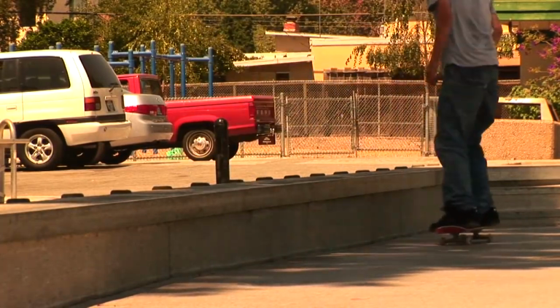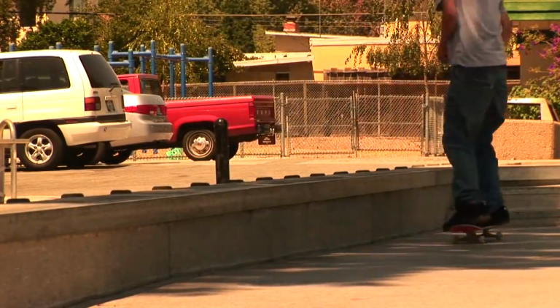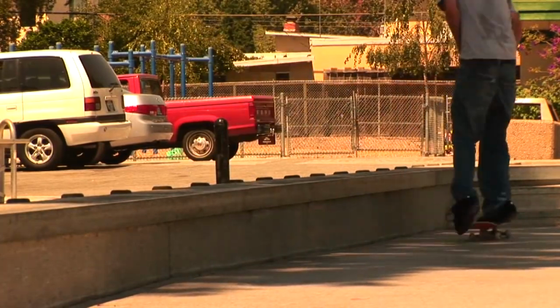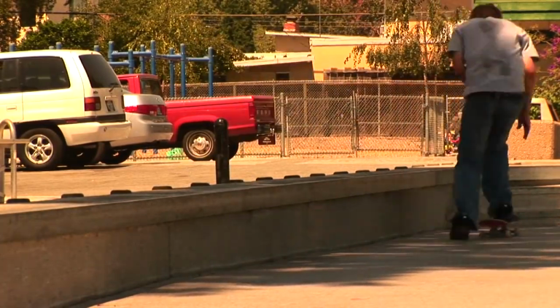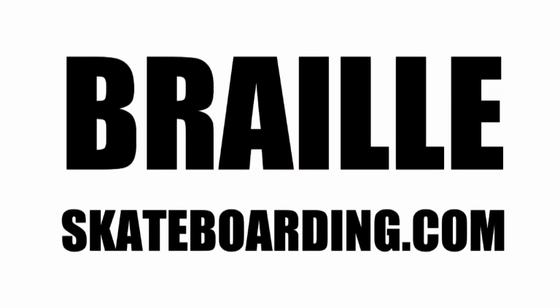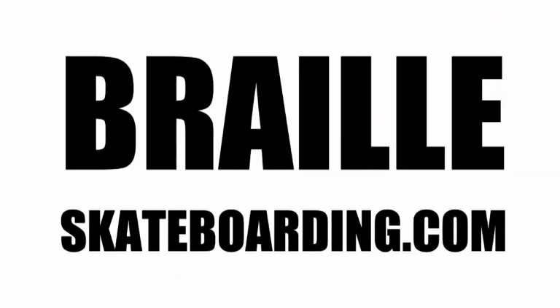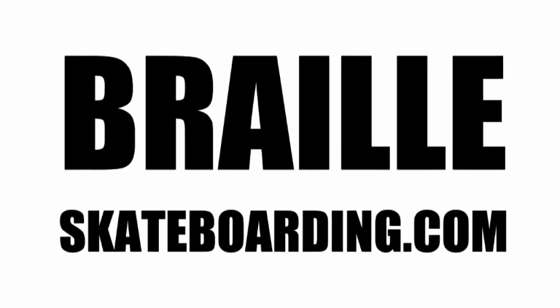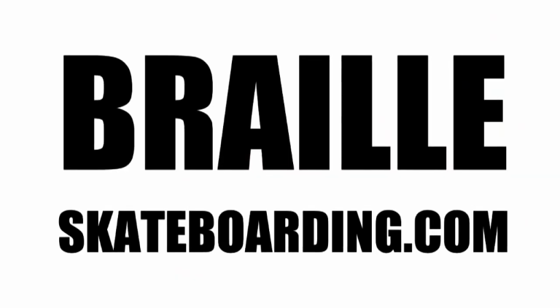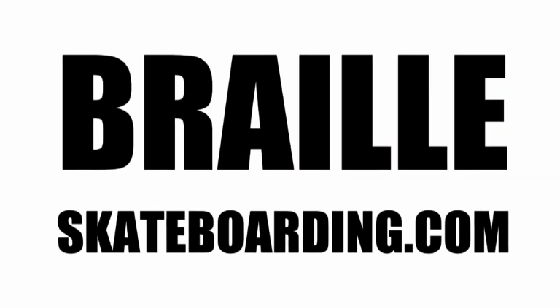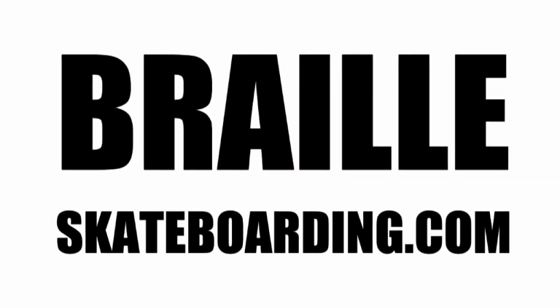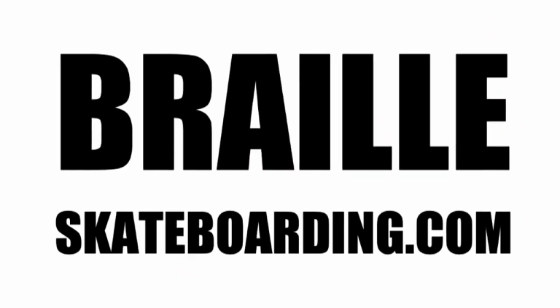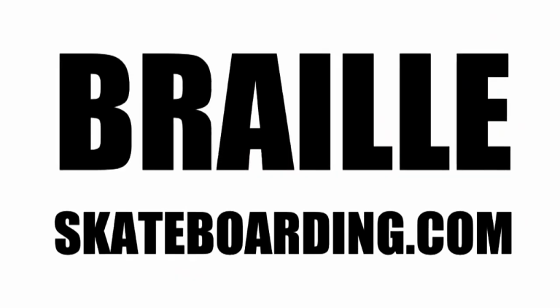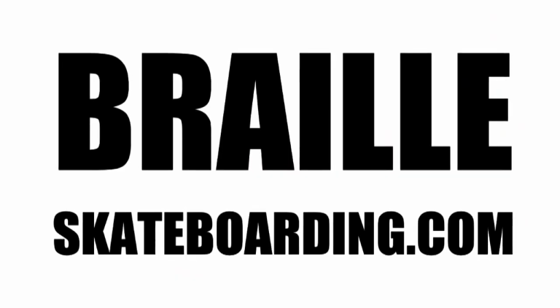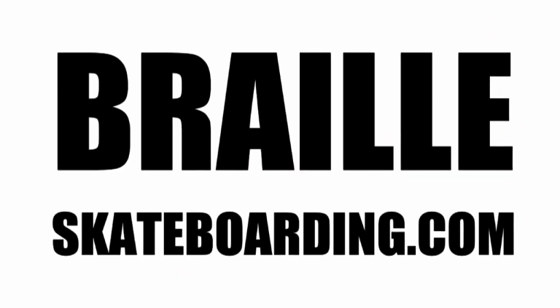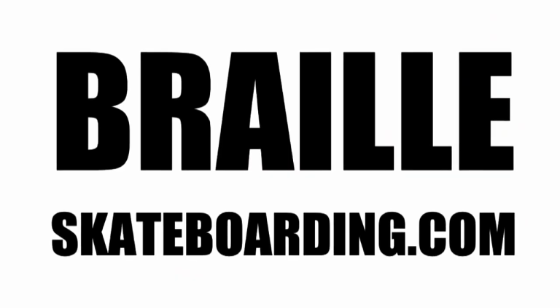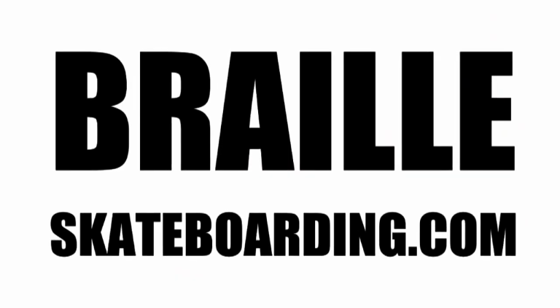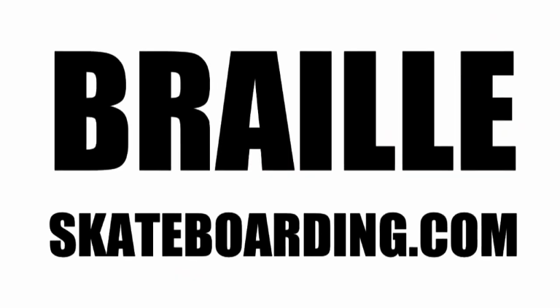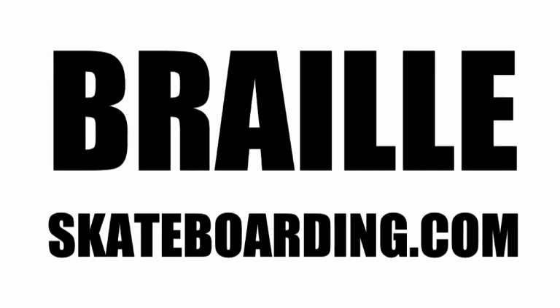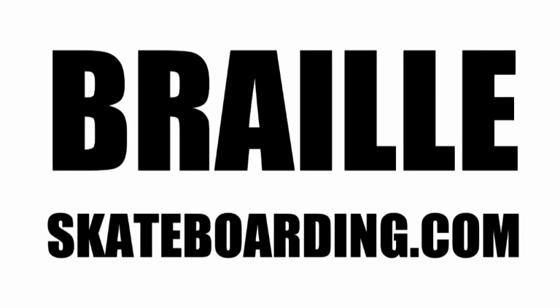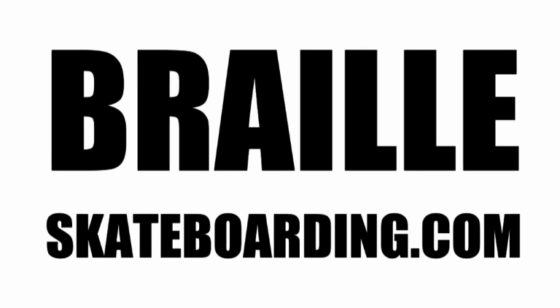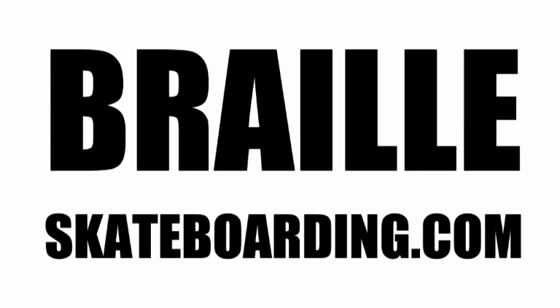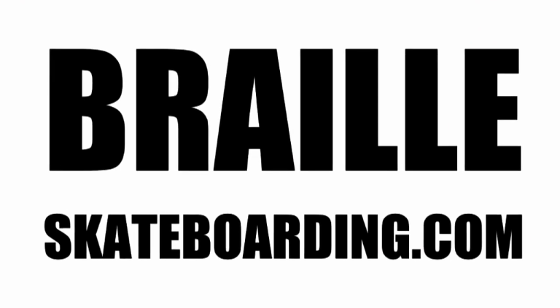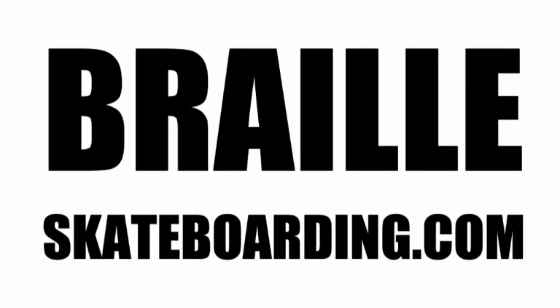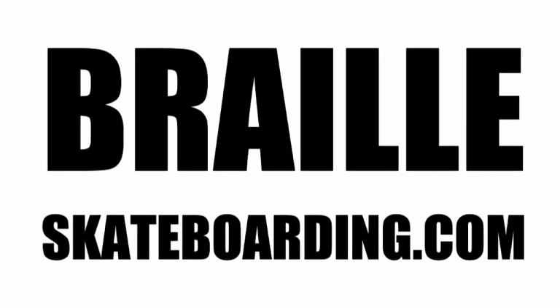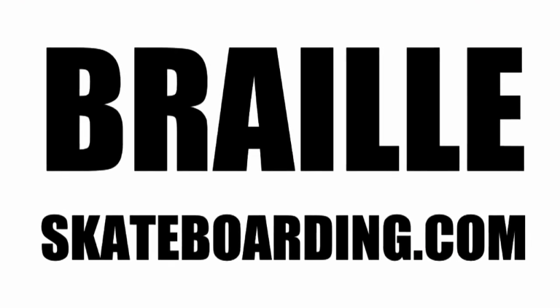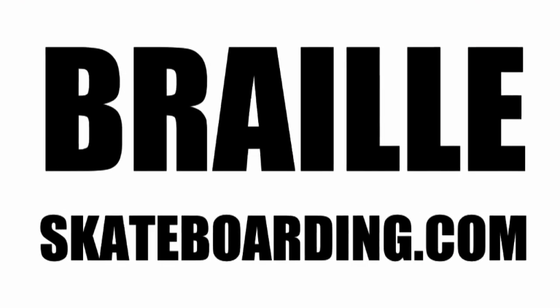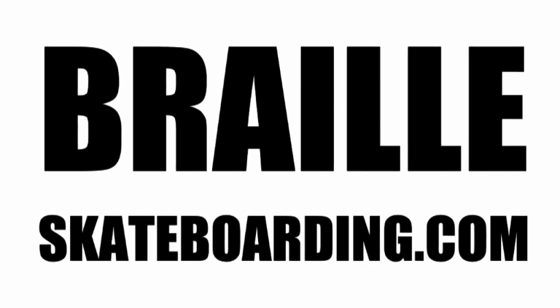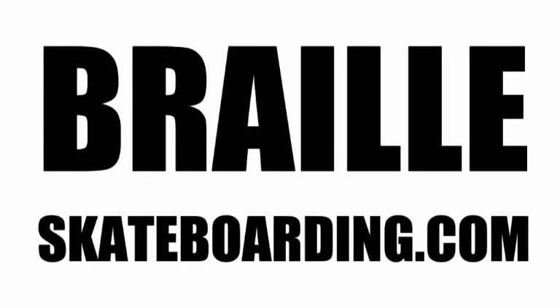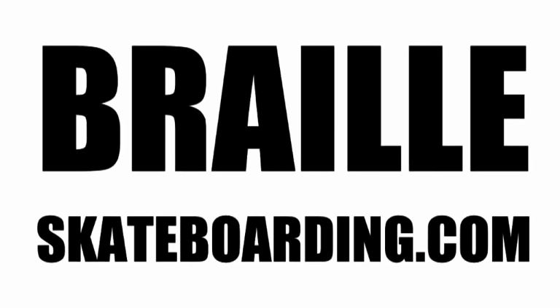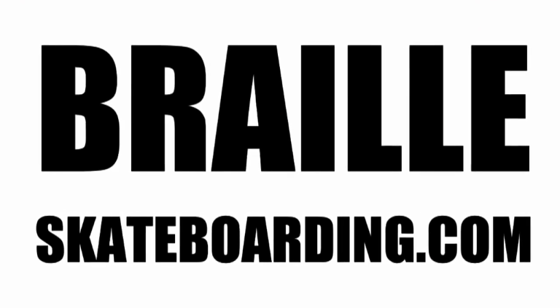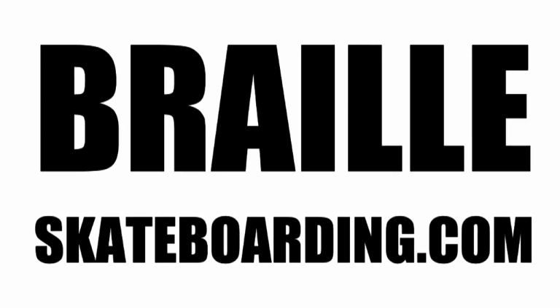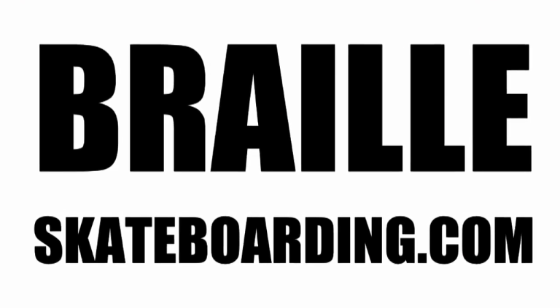If you need any help with this trick, go to brailleskateboarding.com and let me know. Don't forget to subscribe for future videos.